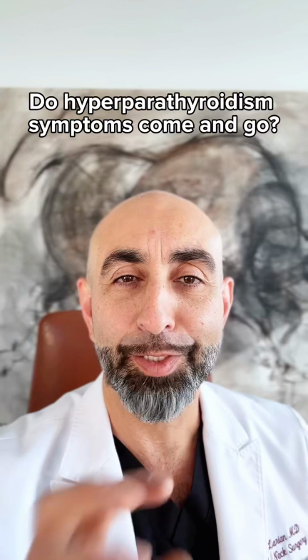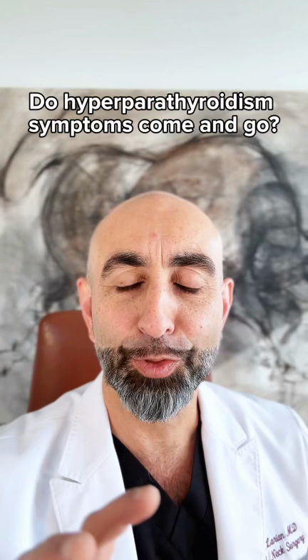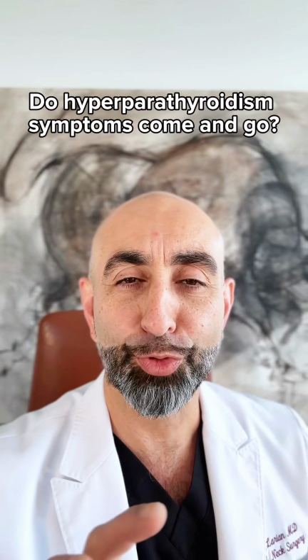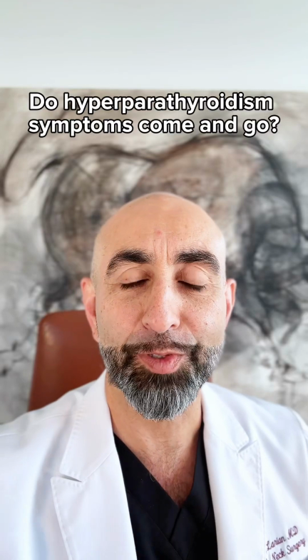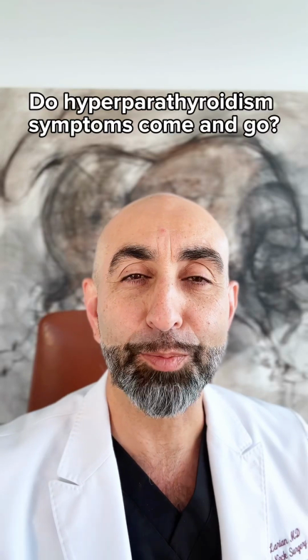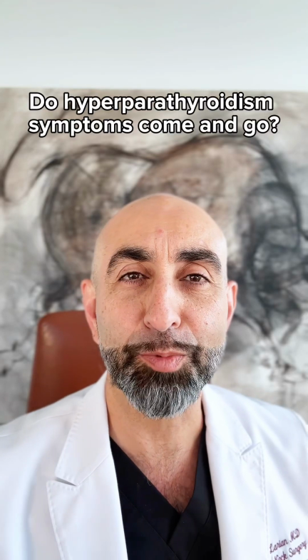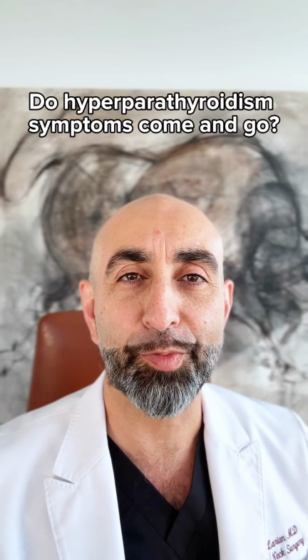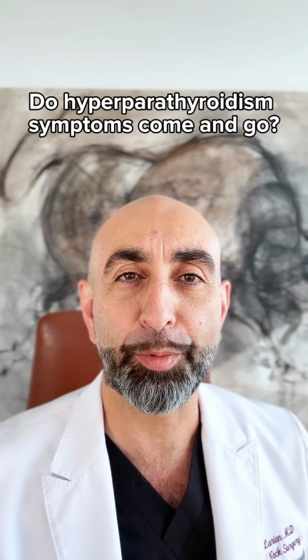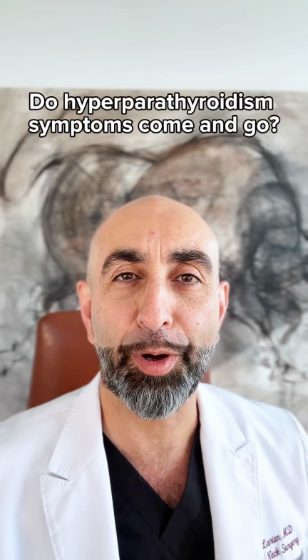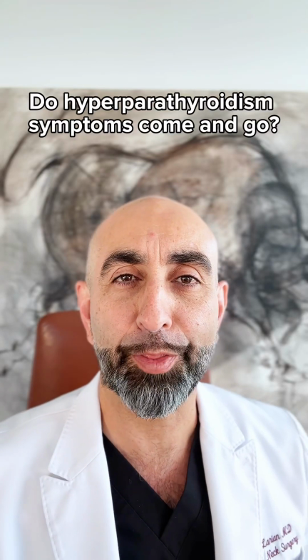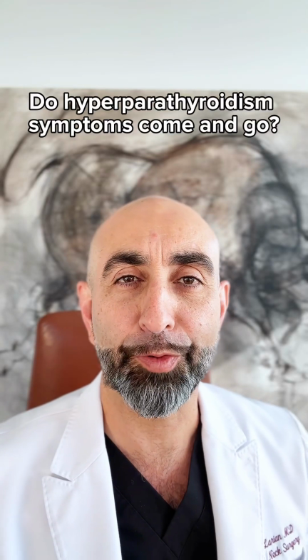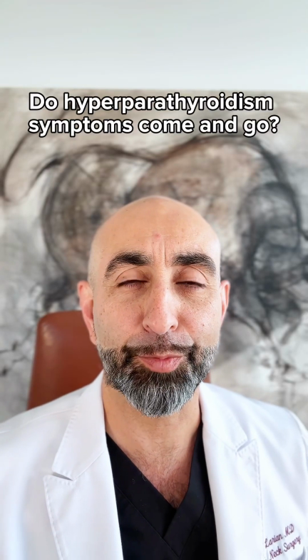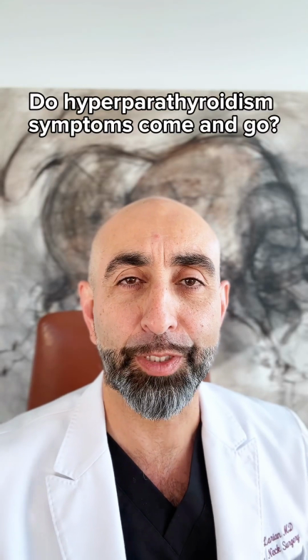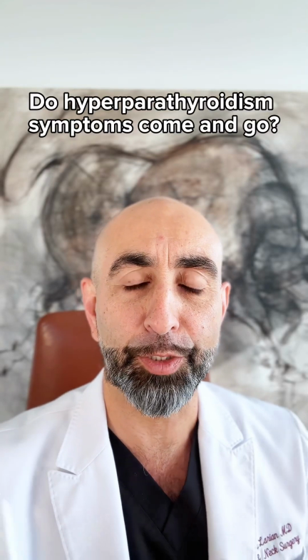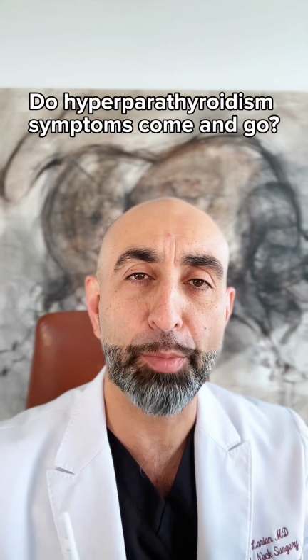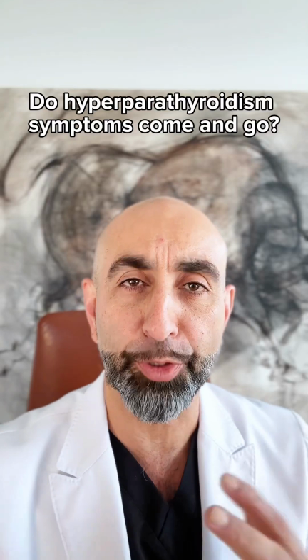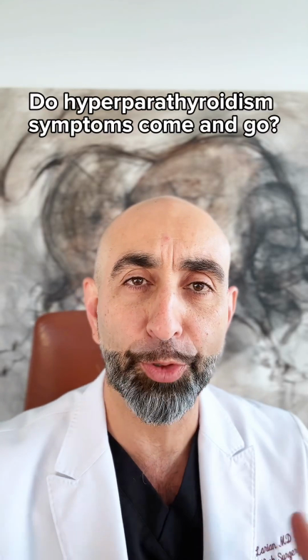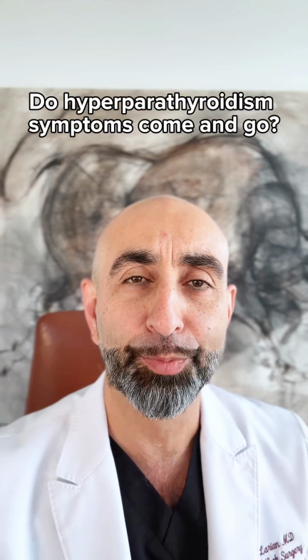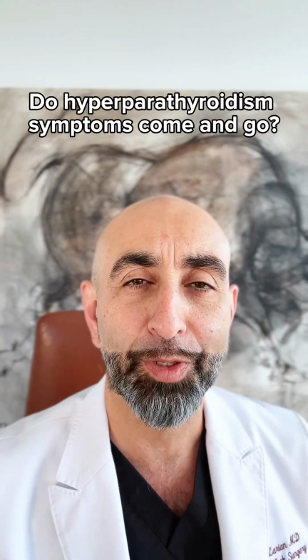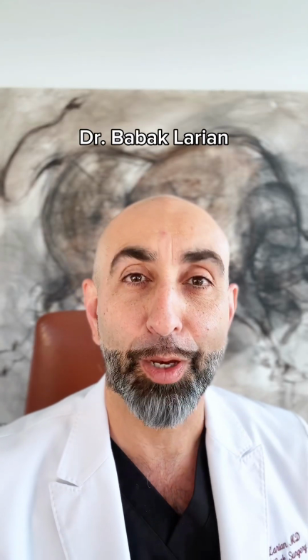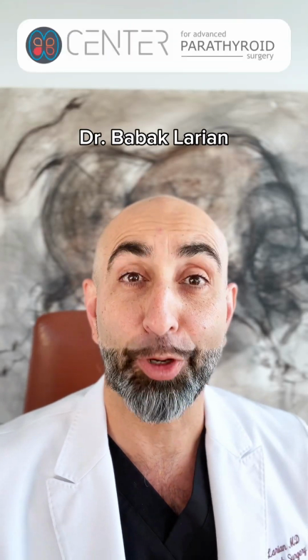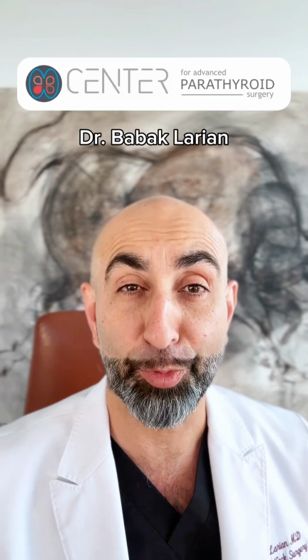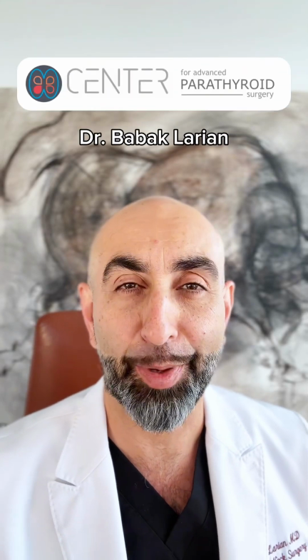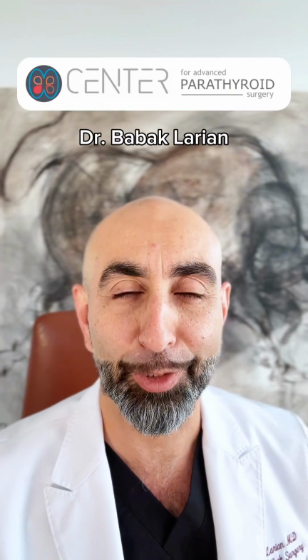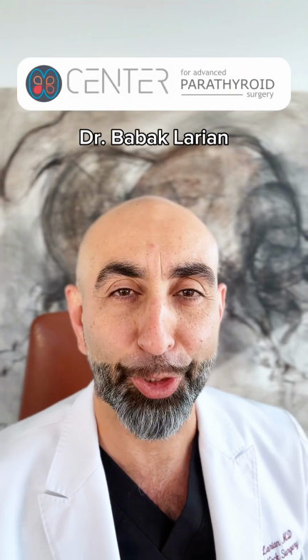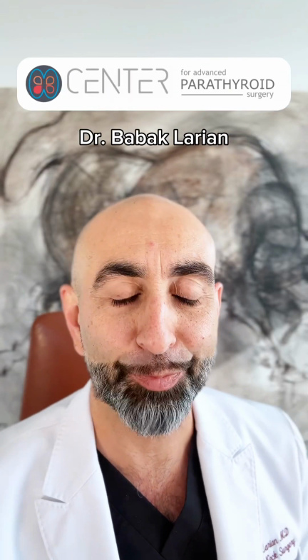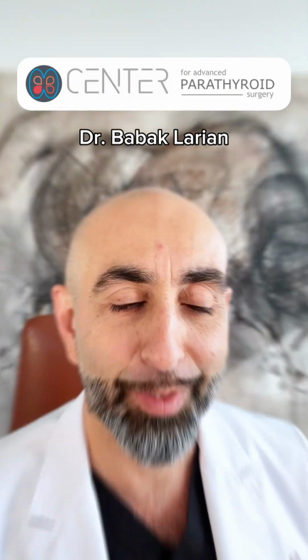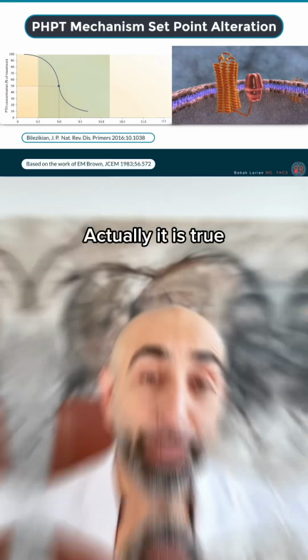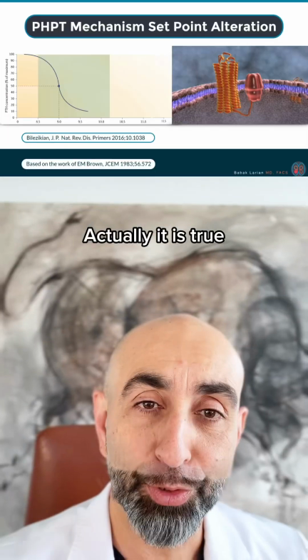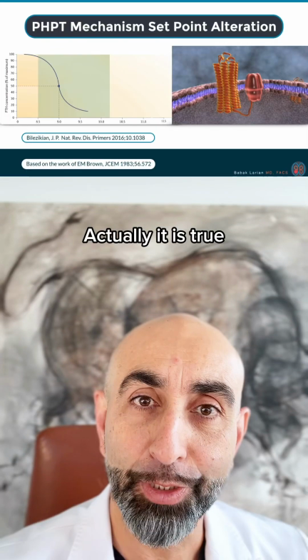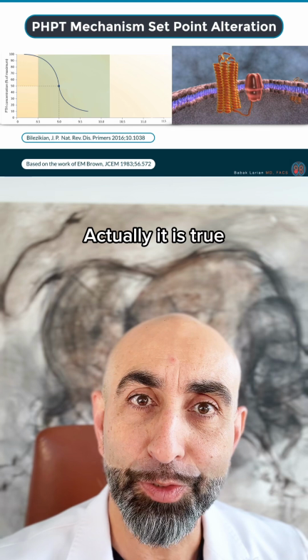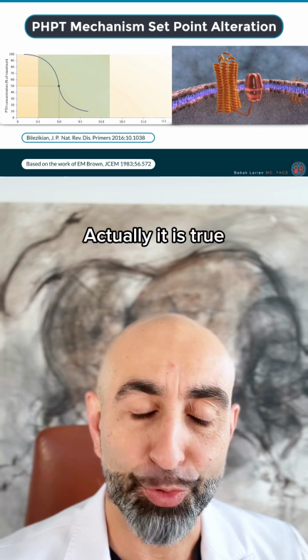Is it true that symptoms of hyperparathyroidism can come and go? I'm Dr. Bob Akhlarian. Actually, it is true.